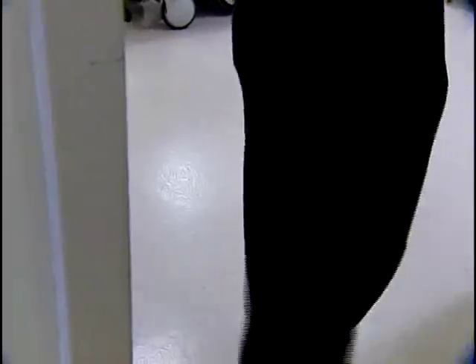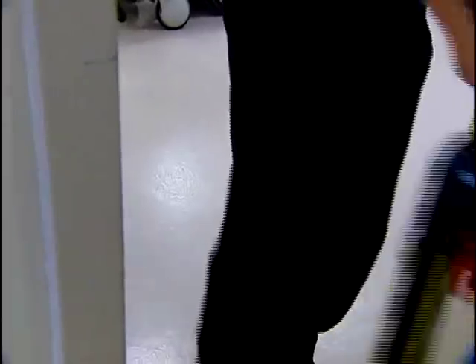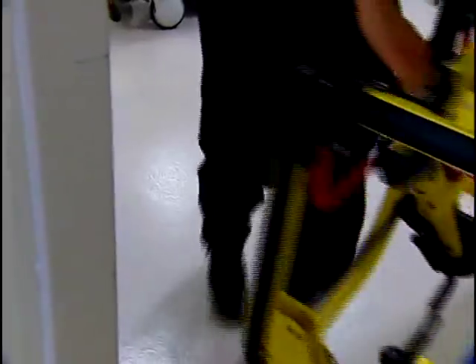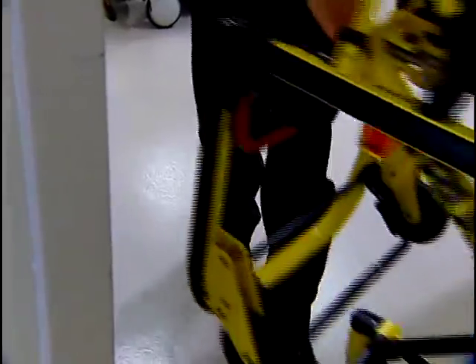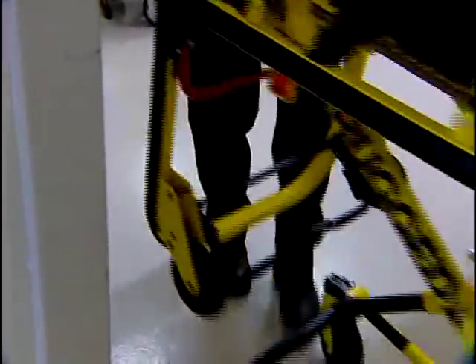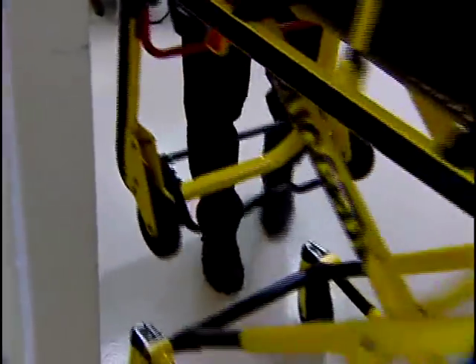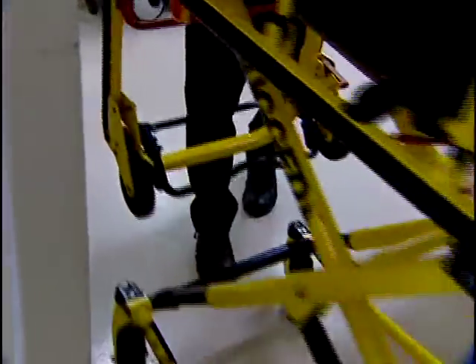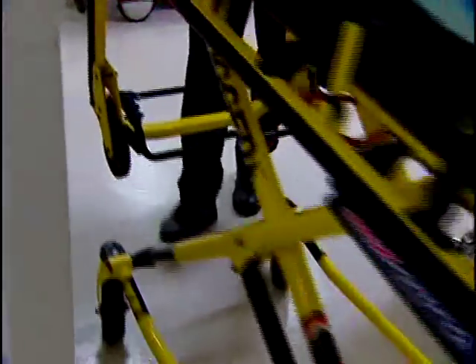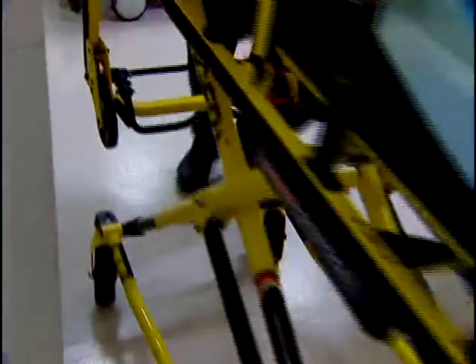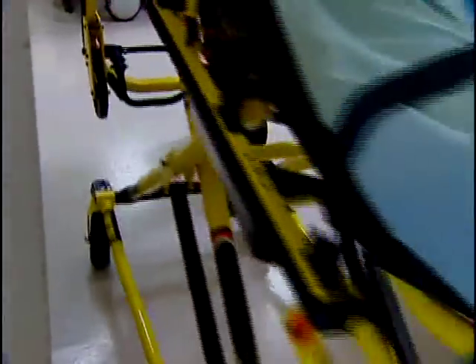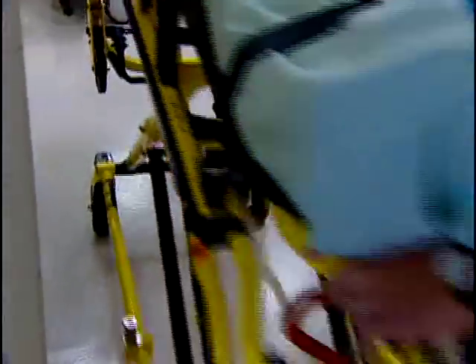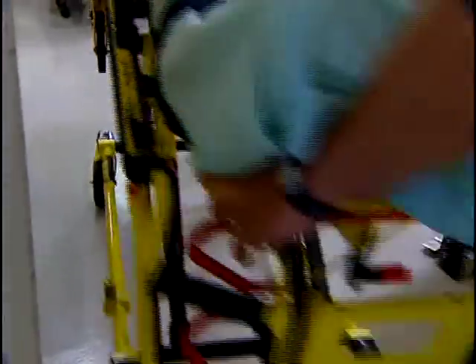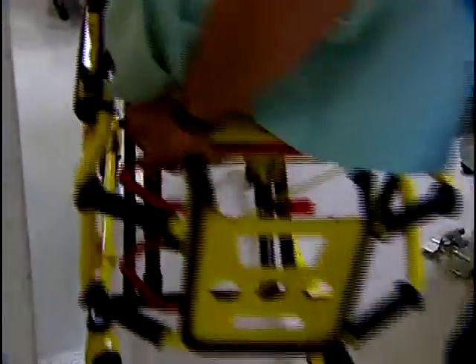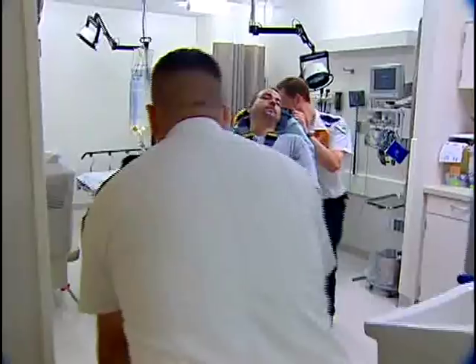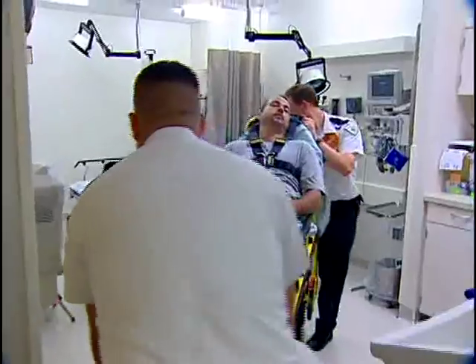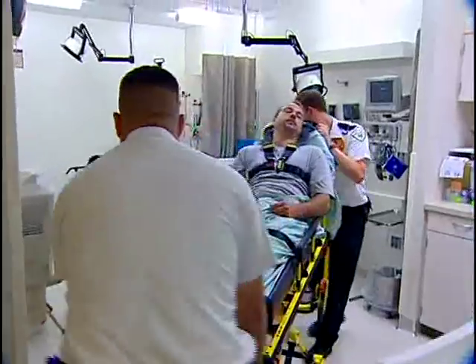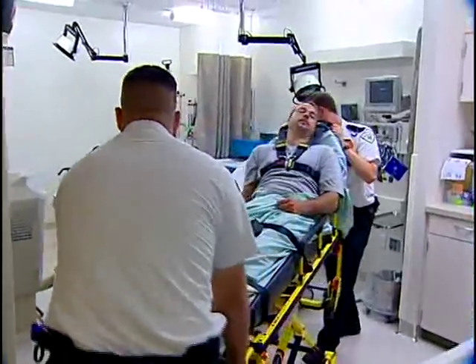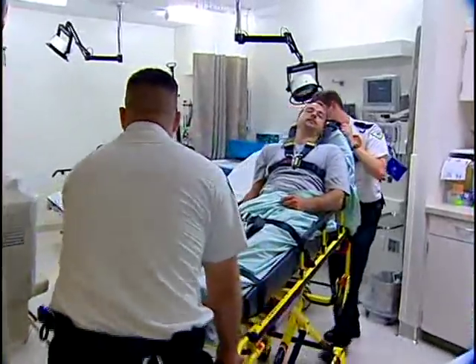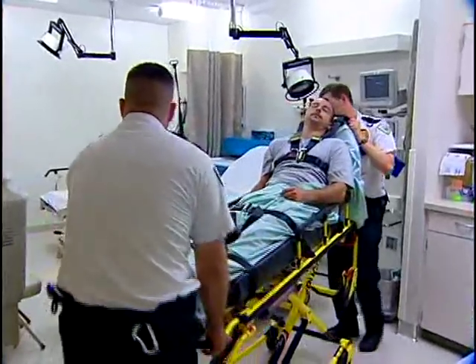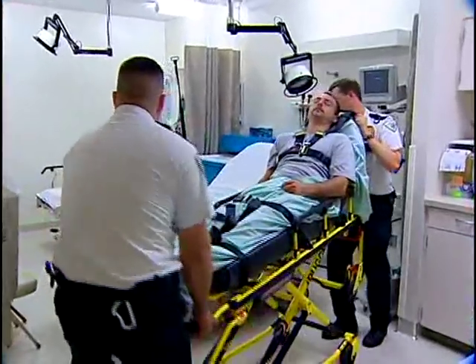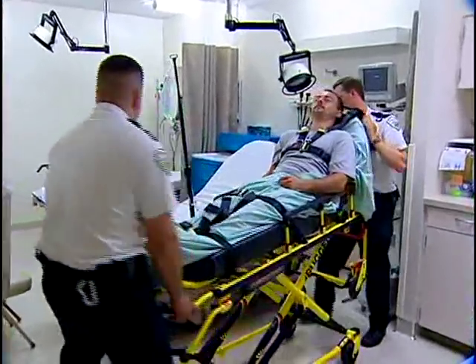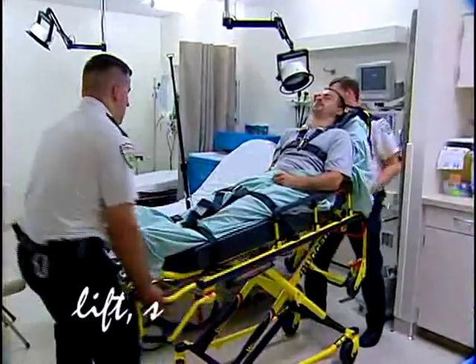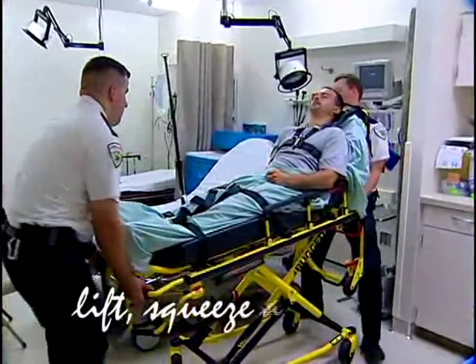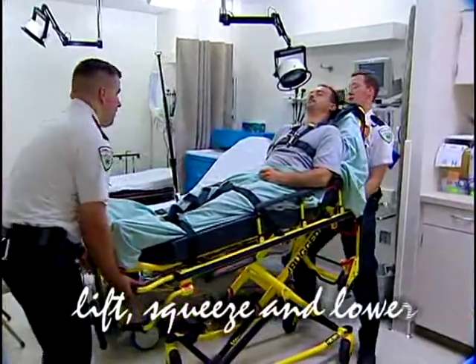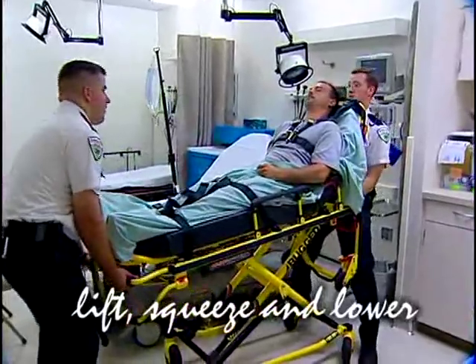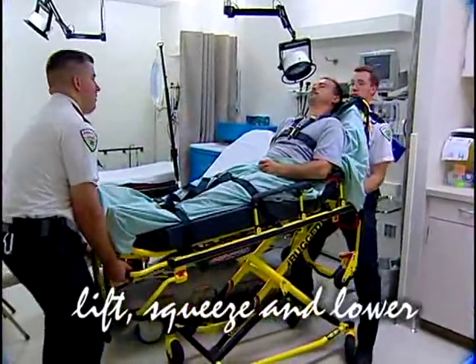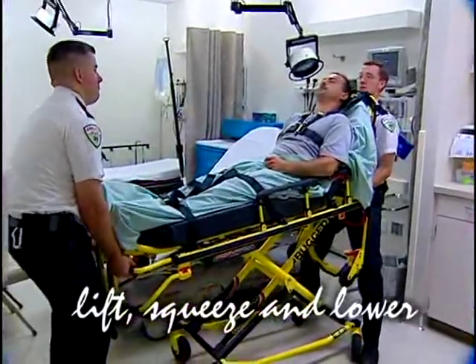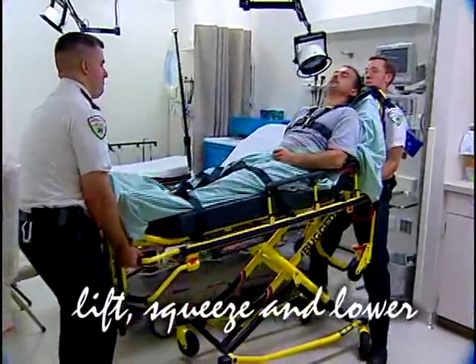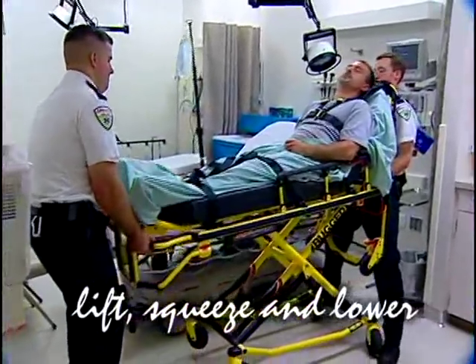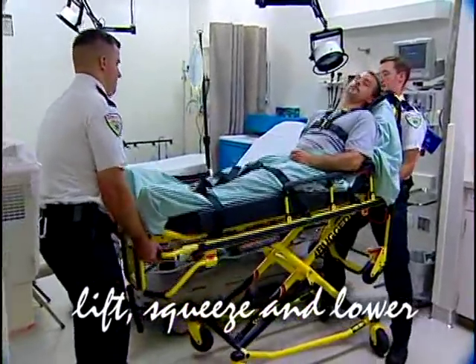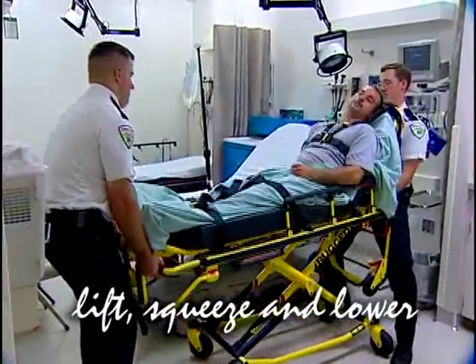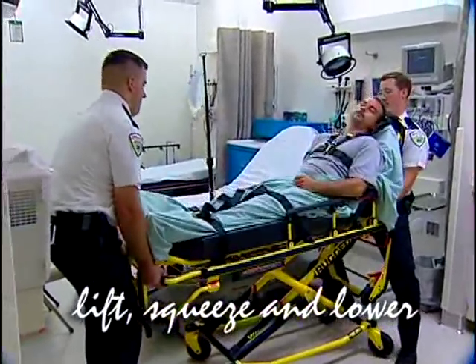The optional base lift bar can be used to steer the cot. To lower the cot, remember: lift, squeeze, and lower.